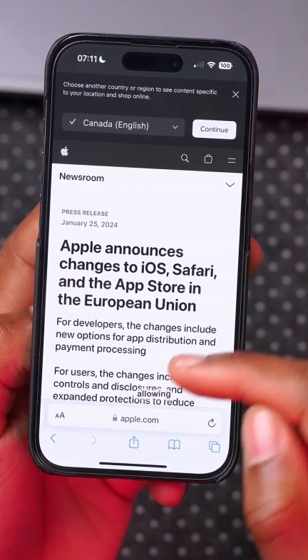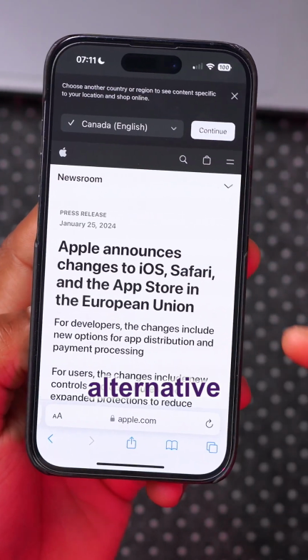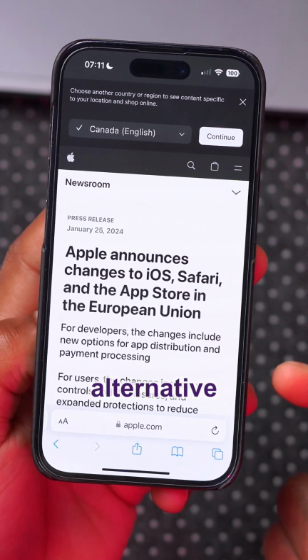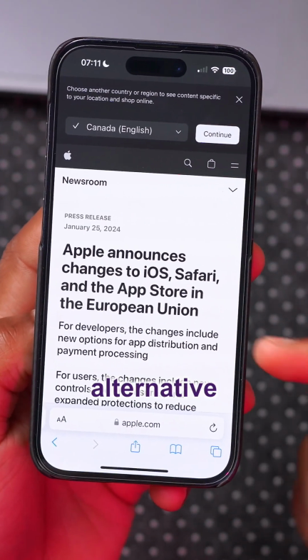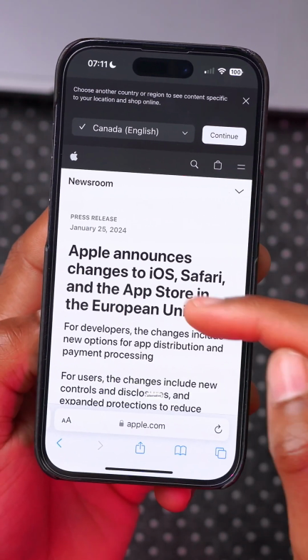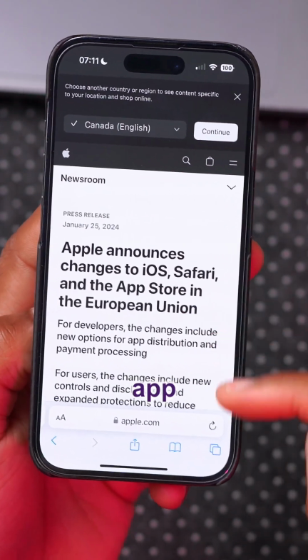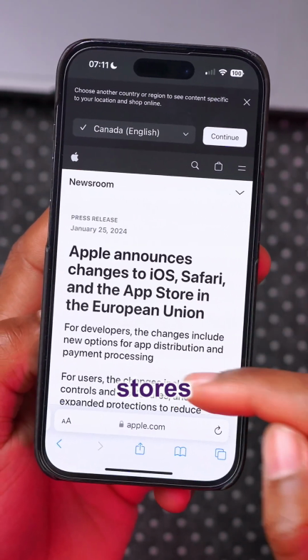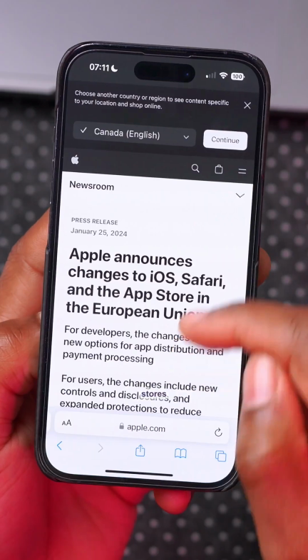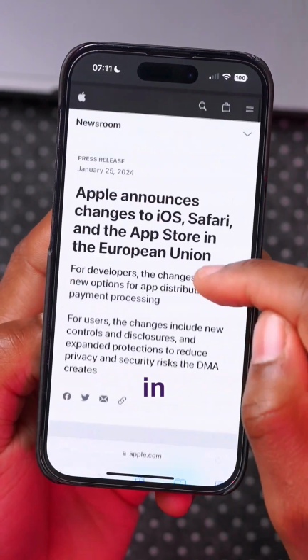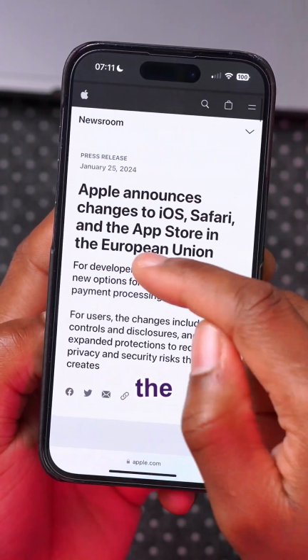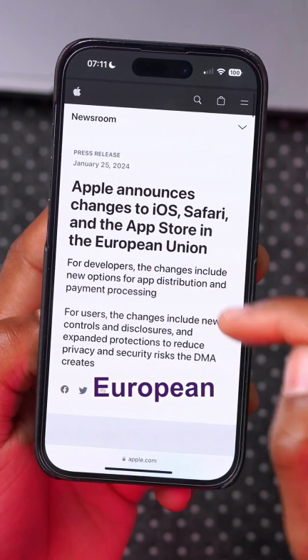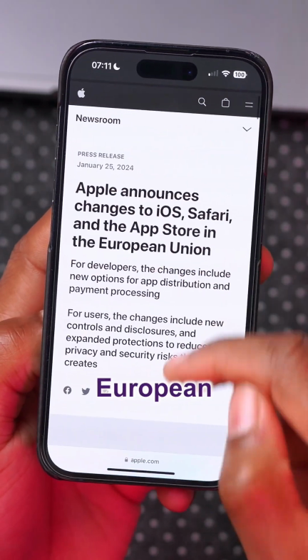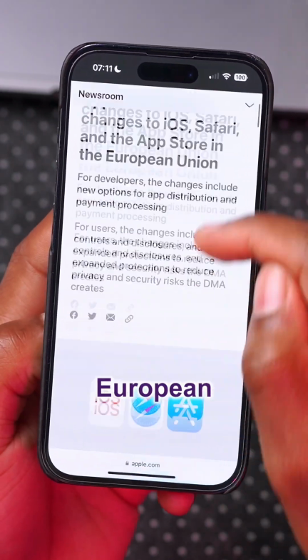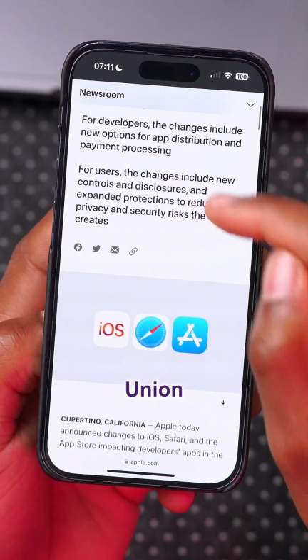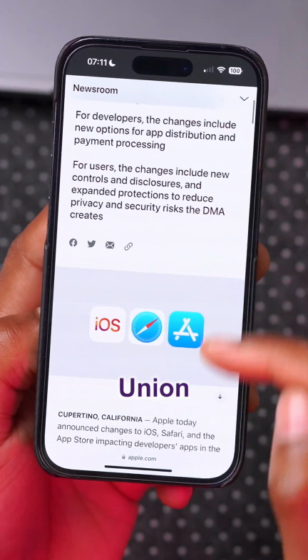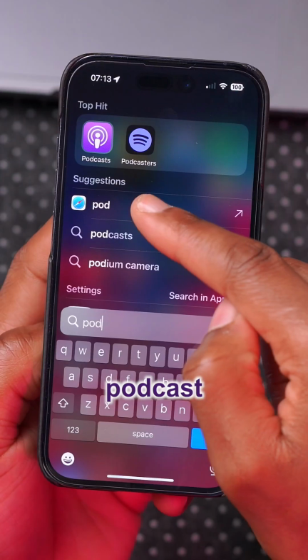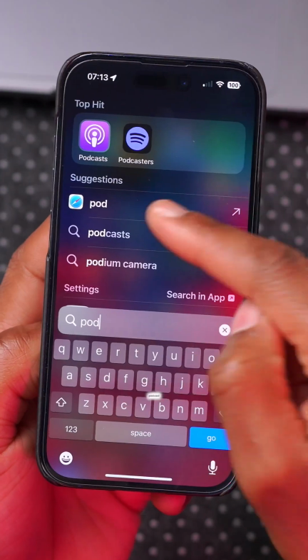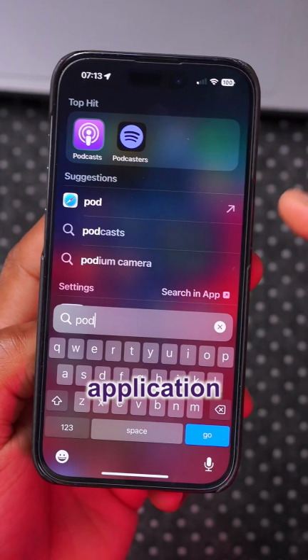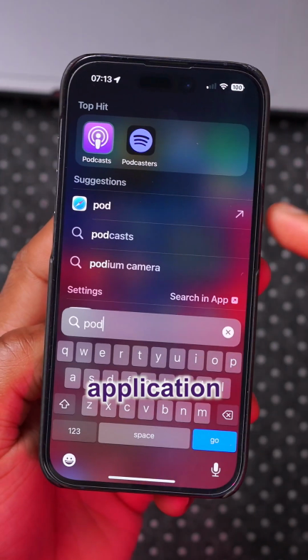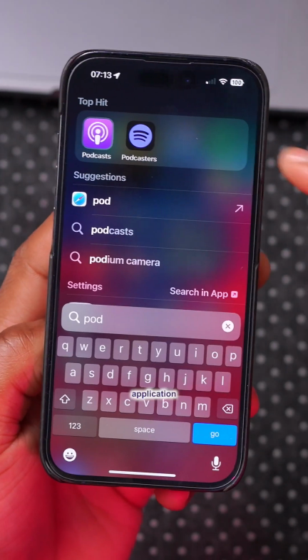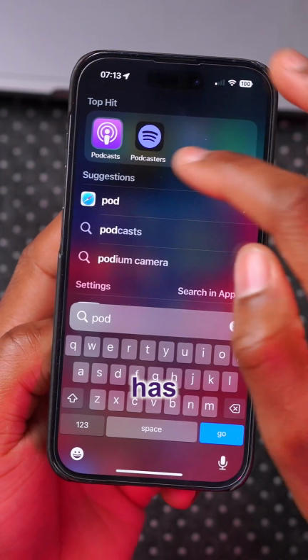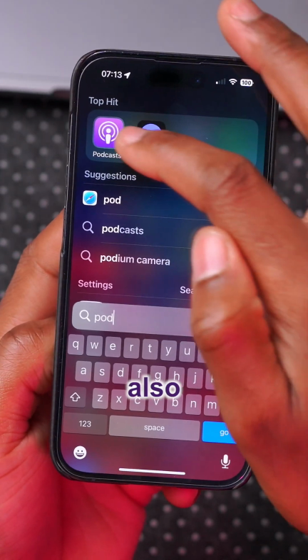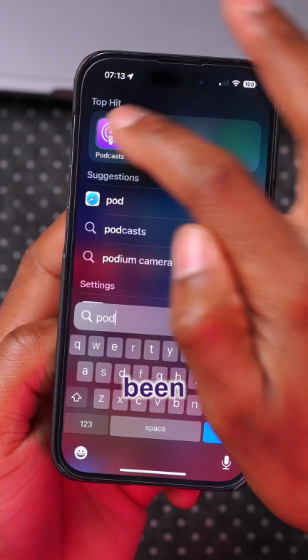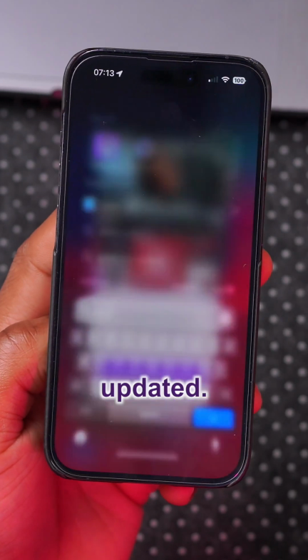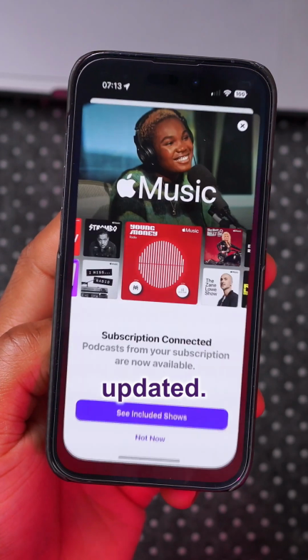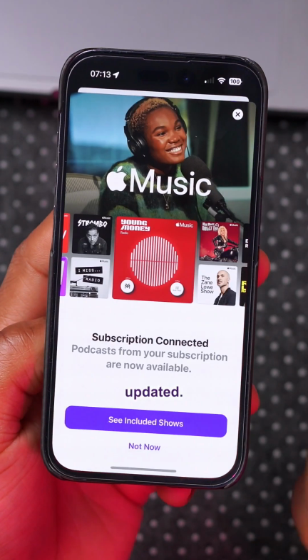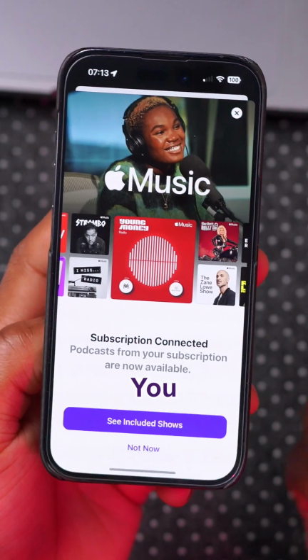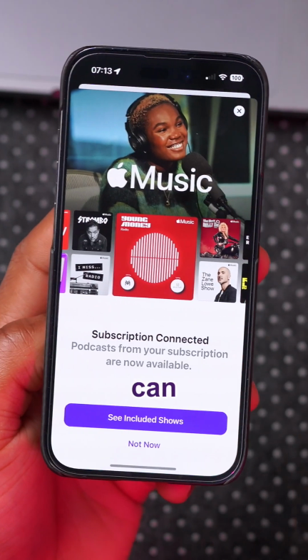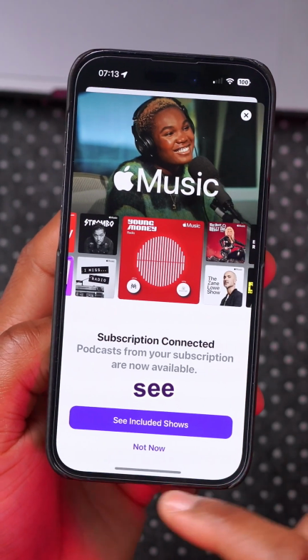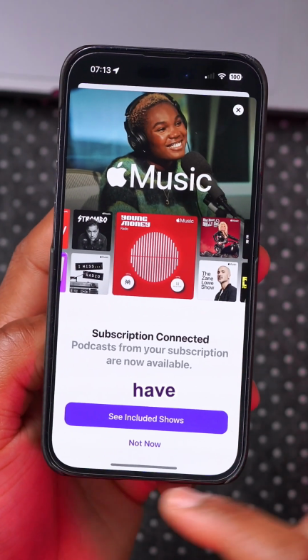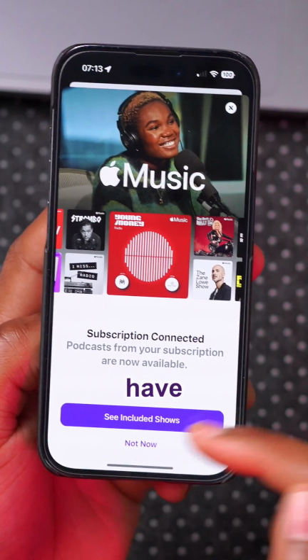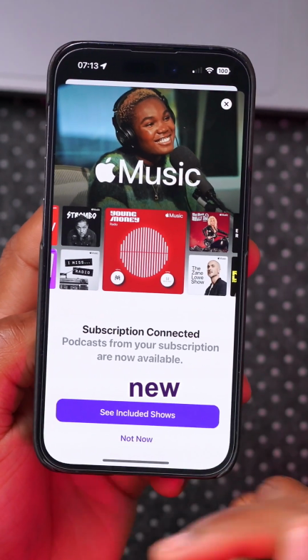With this update, Apple is allowing alternative app stores in the European Union. The Podcast application has also been updated — you'll see a new pop-up screen when you open it.